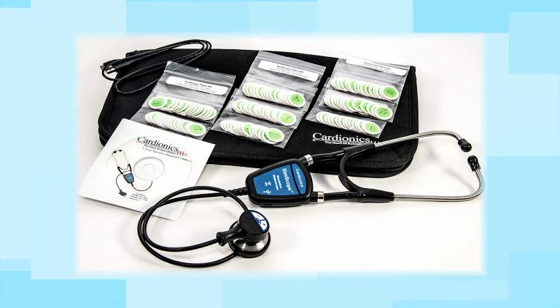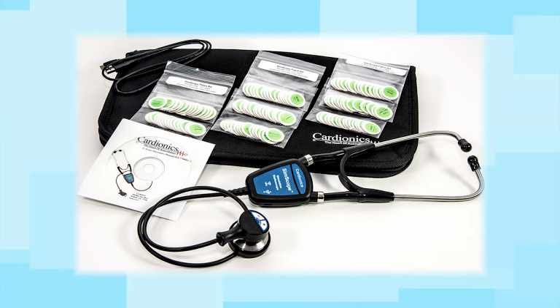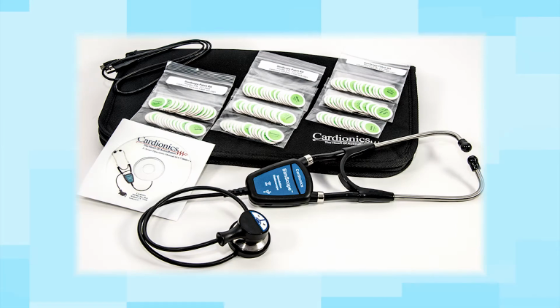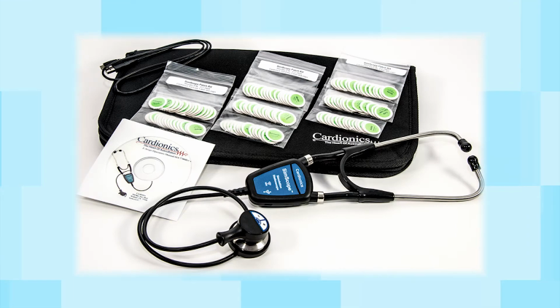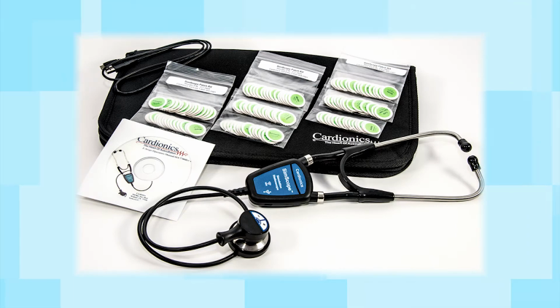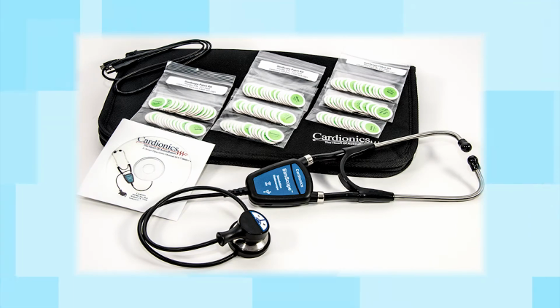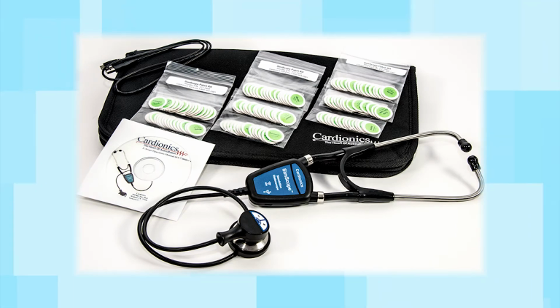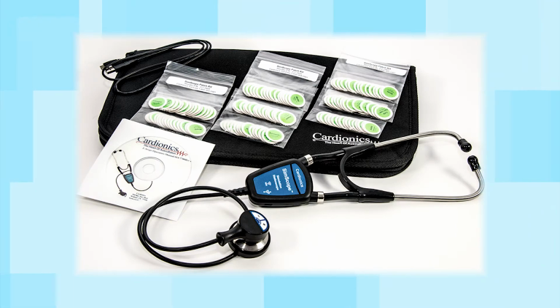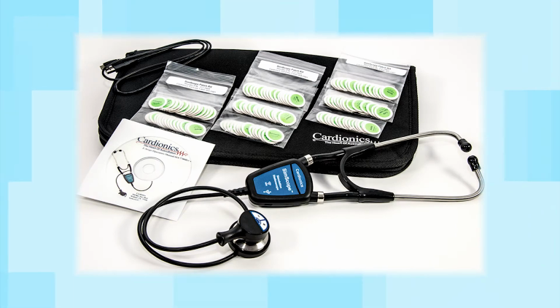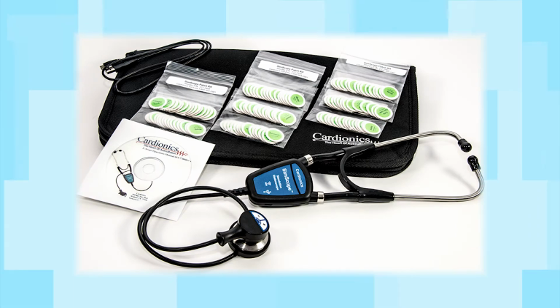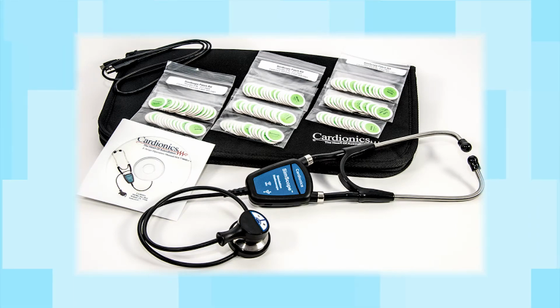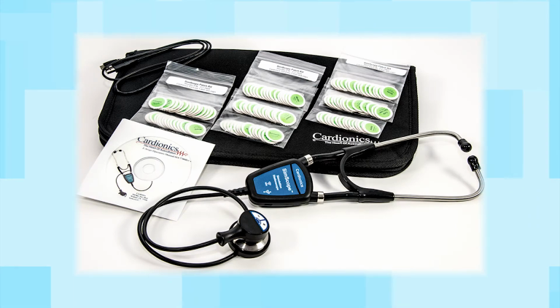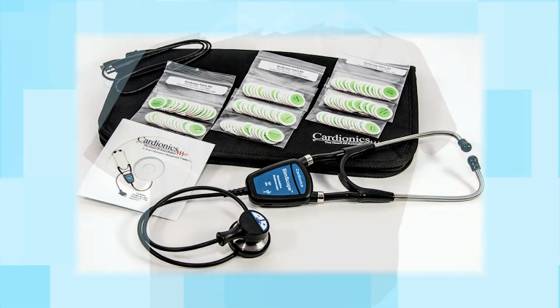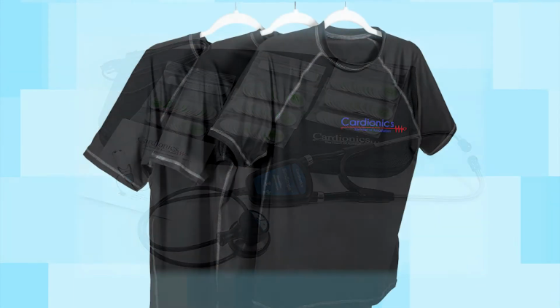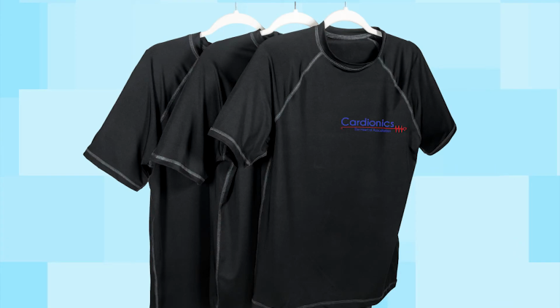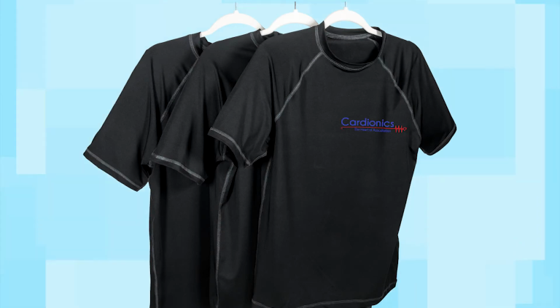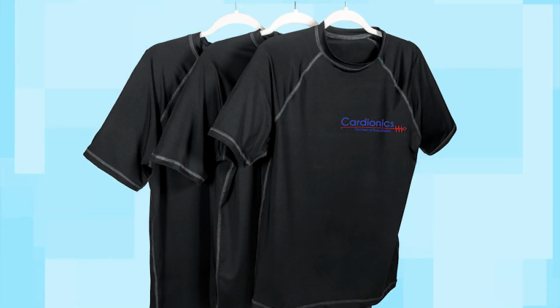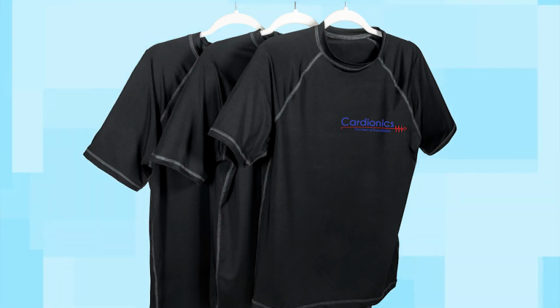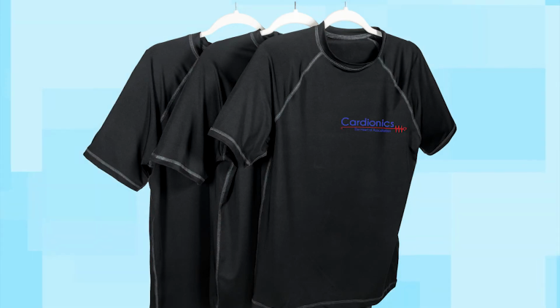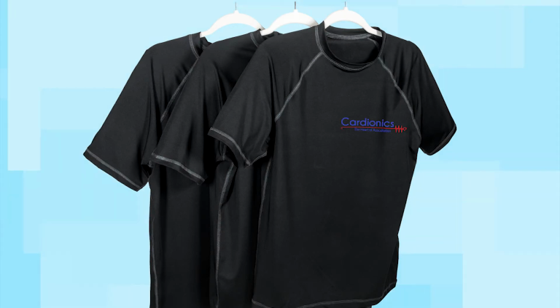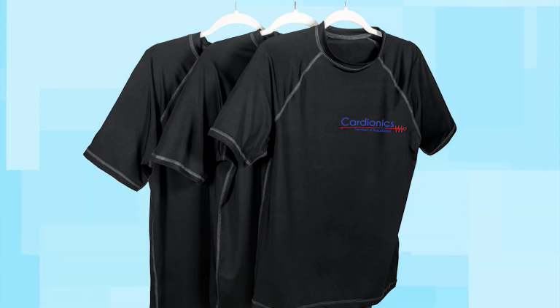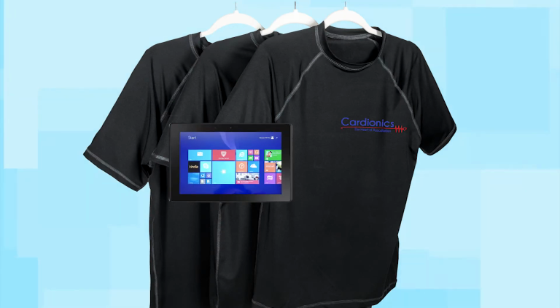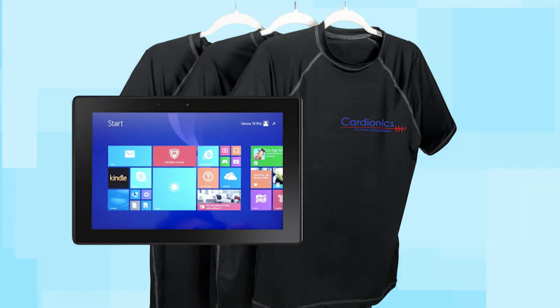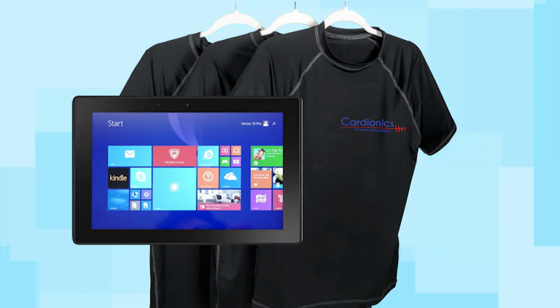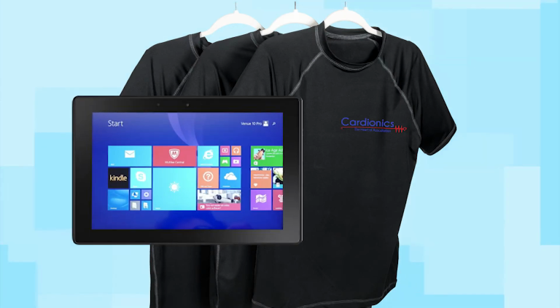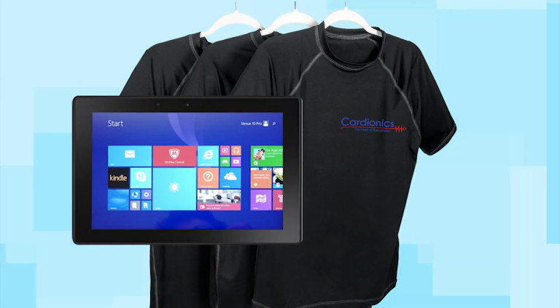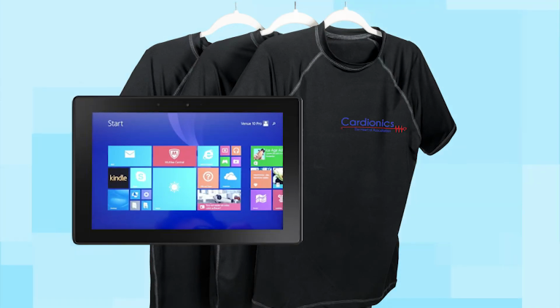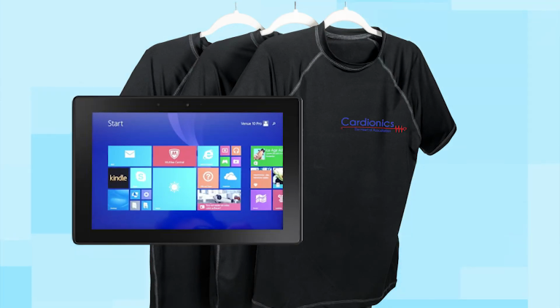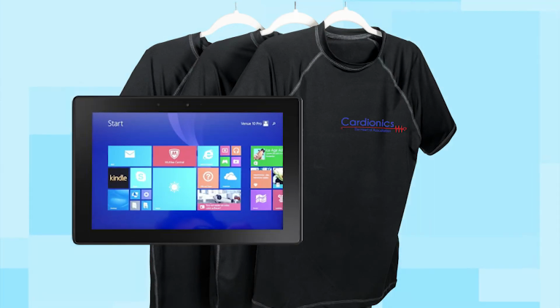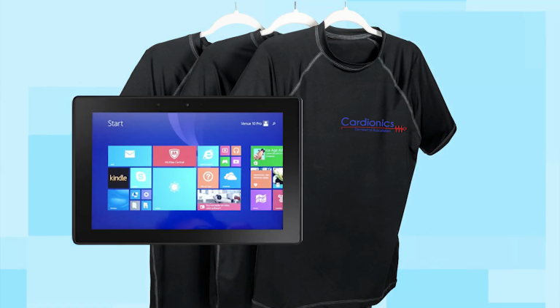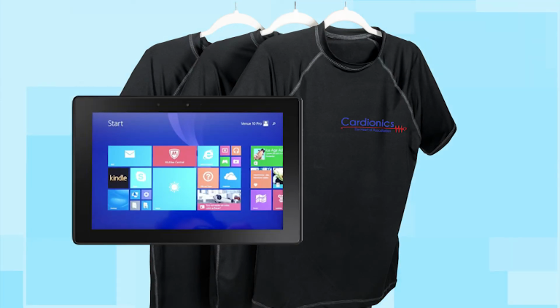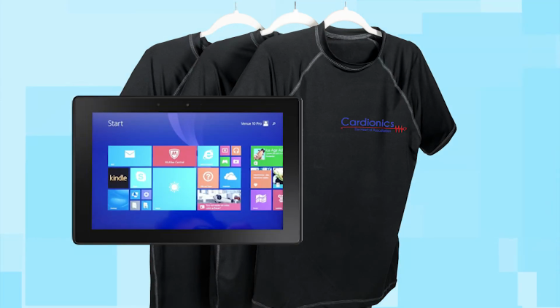Customers who already own a Cardionics SimScope can separately purchase several SimShirts or the tablet for their simulation labs.